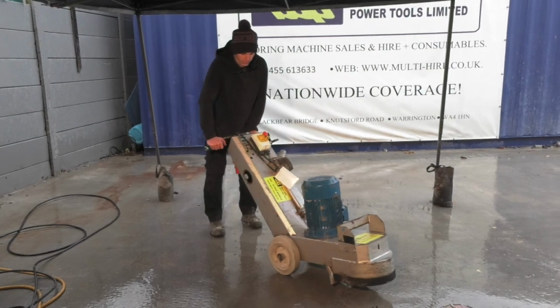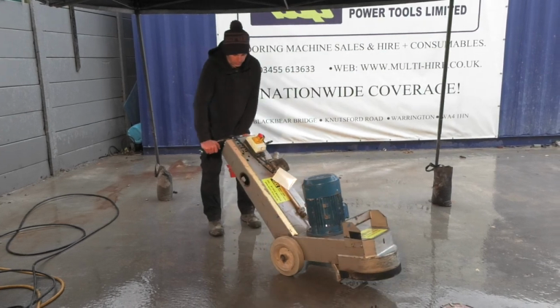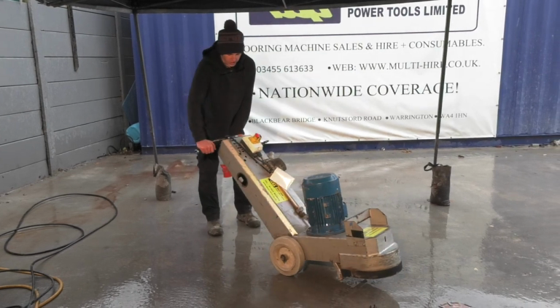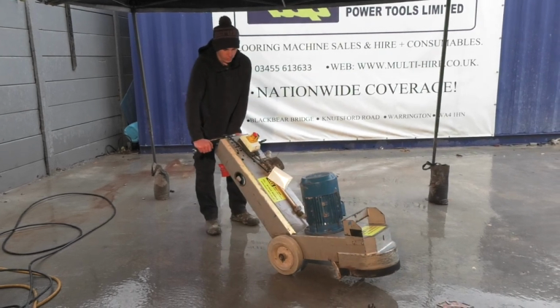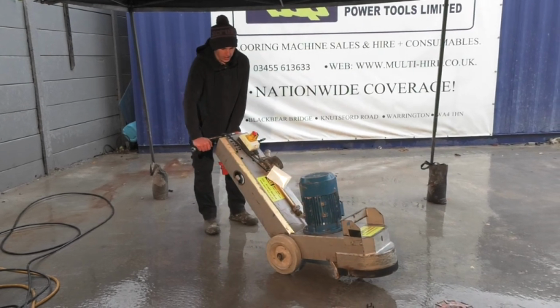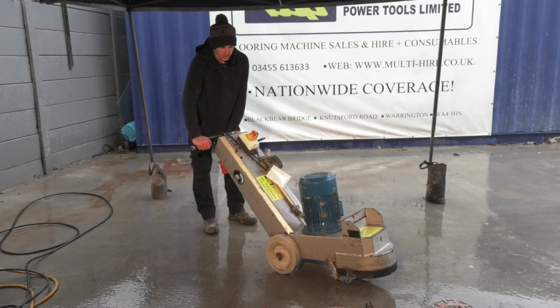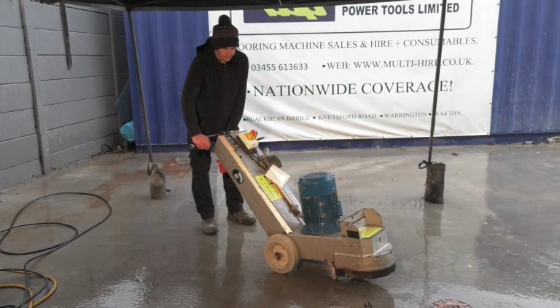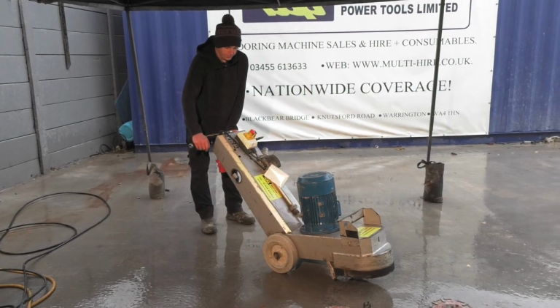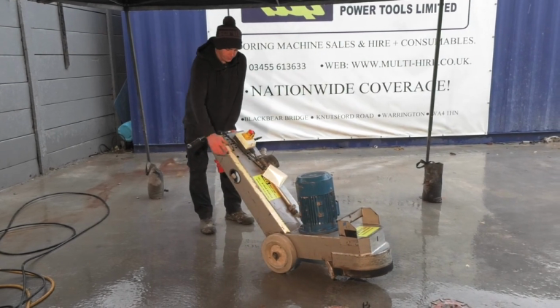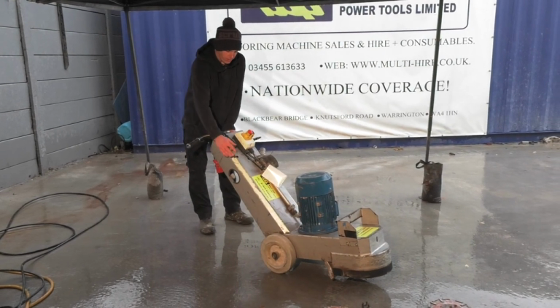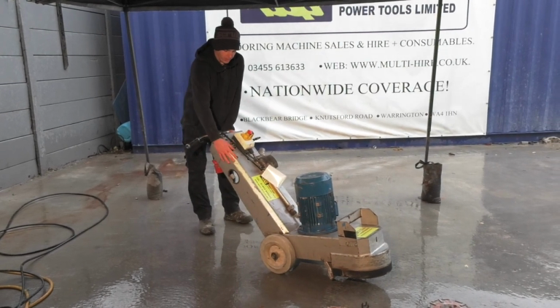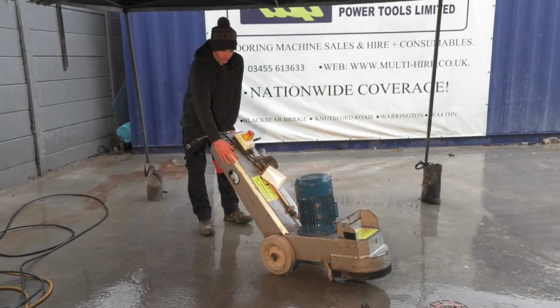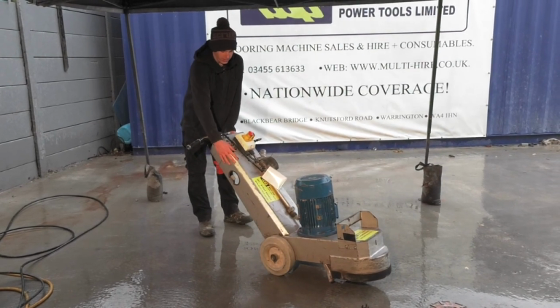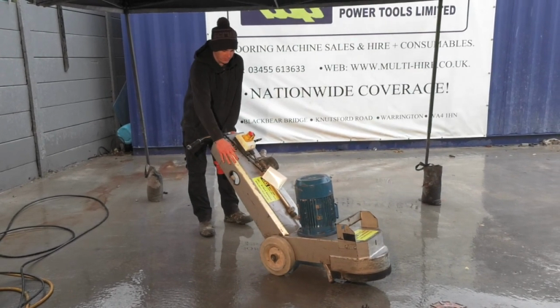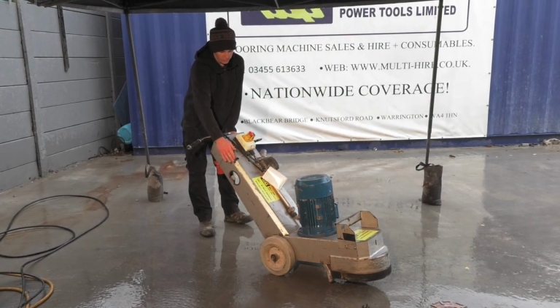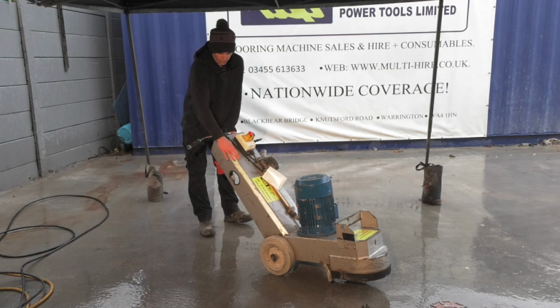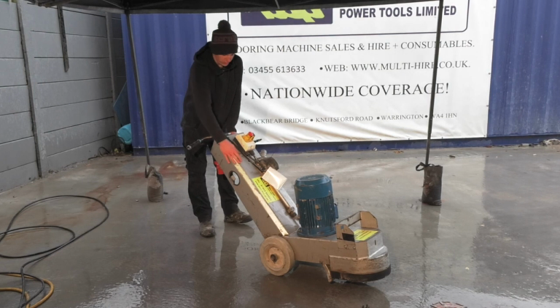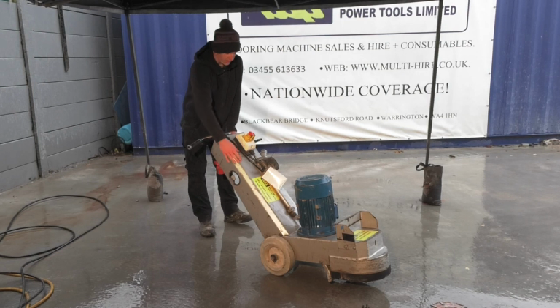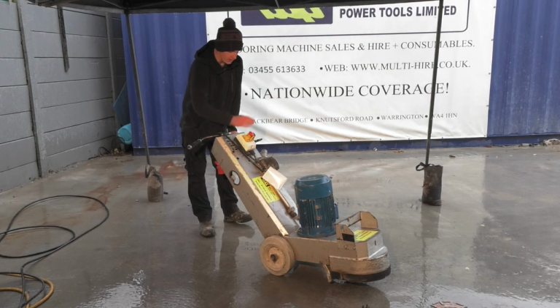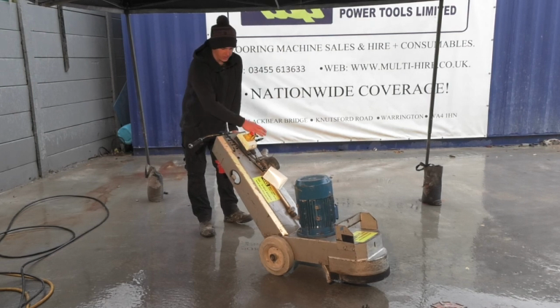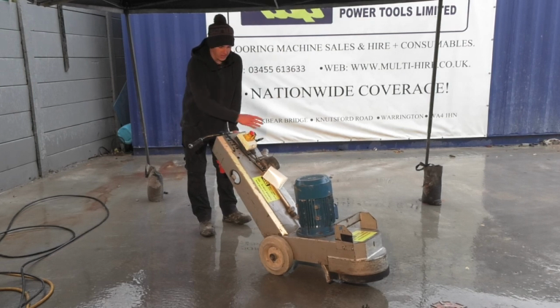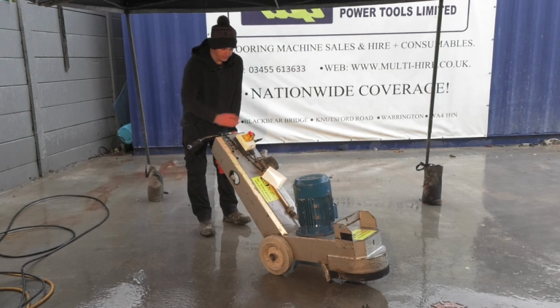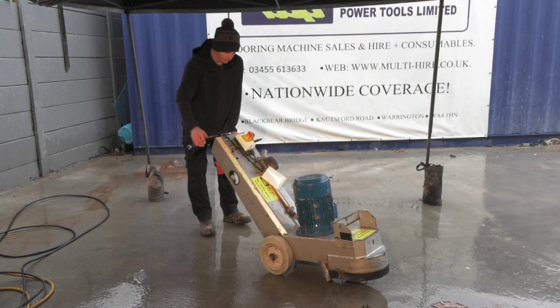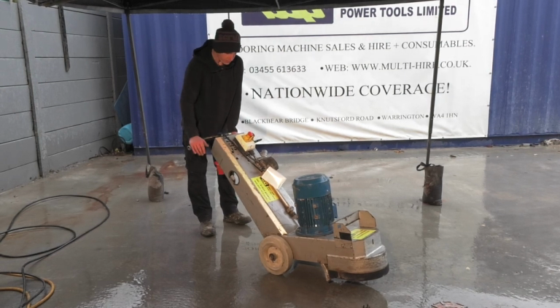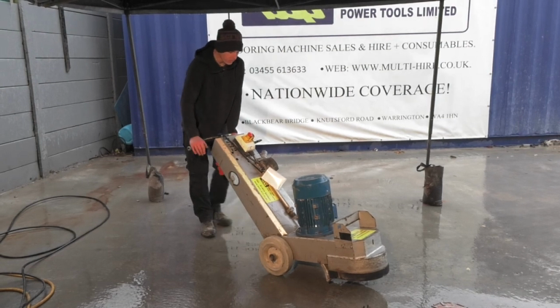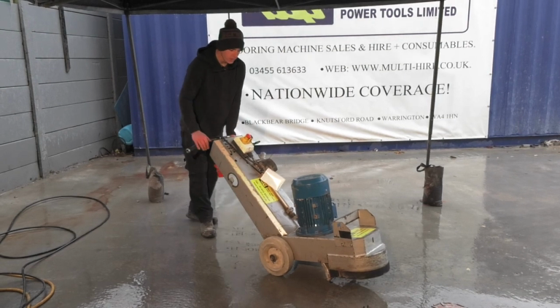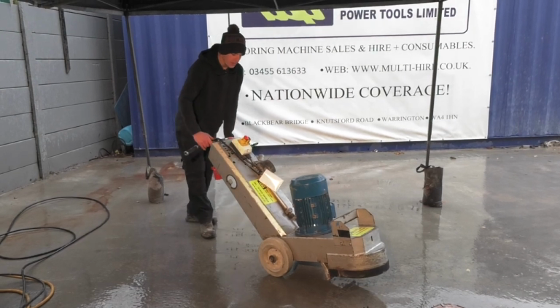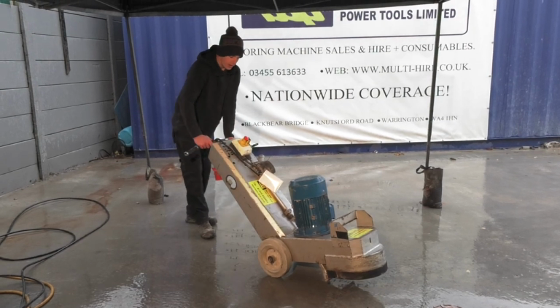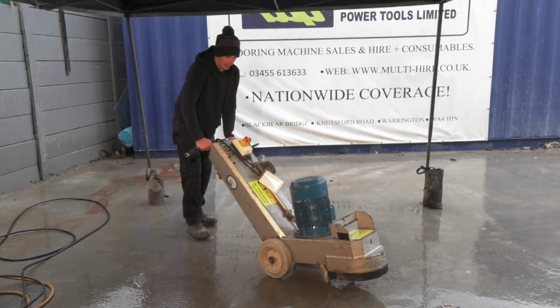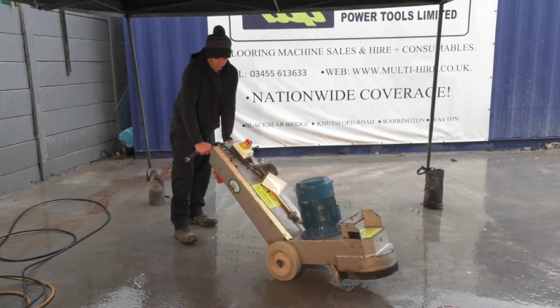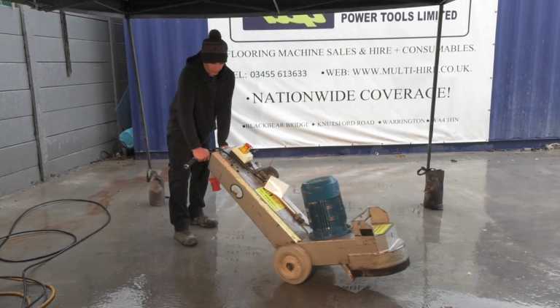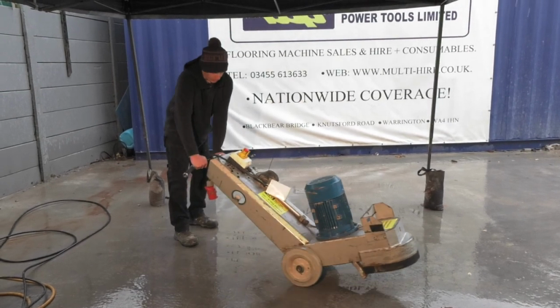The machine comes with an Allen key. It will be sat roughly somewhere here or on the other side — we'll show you now.